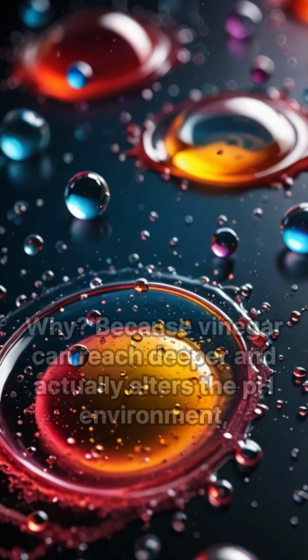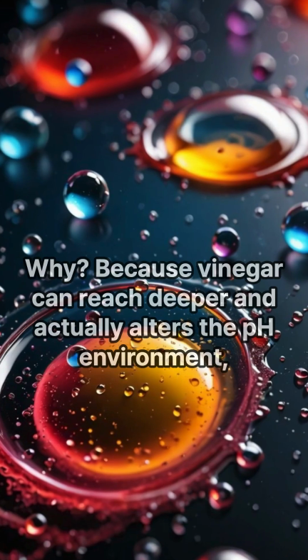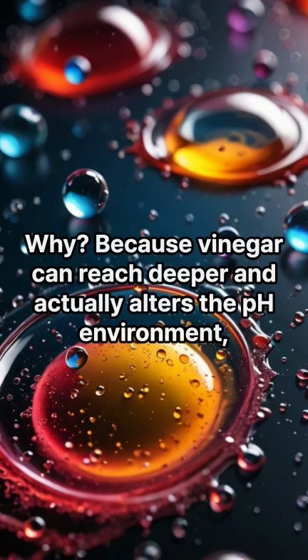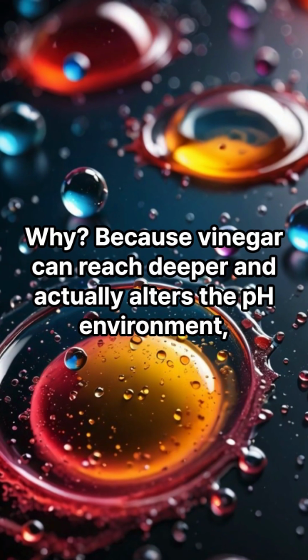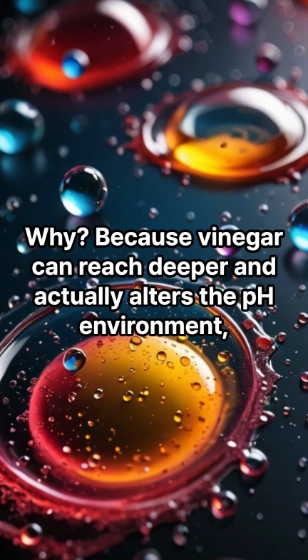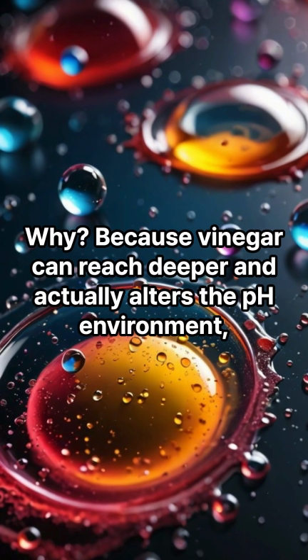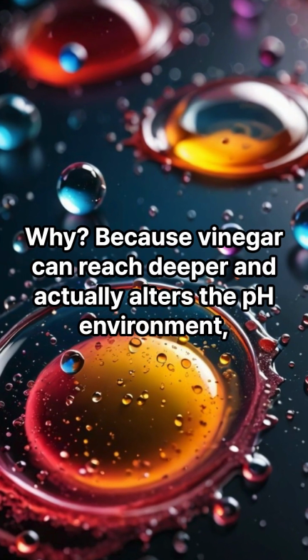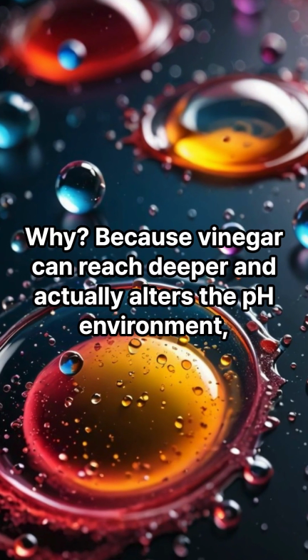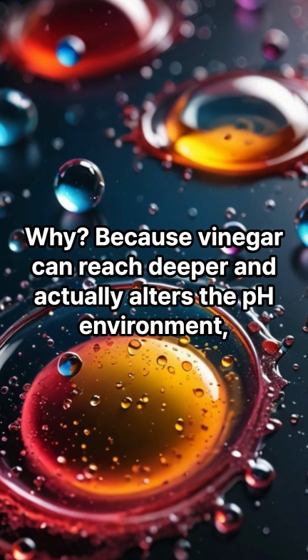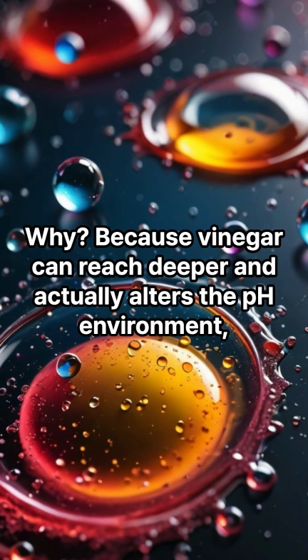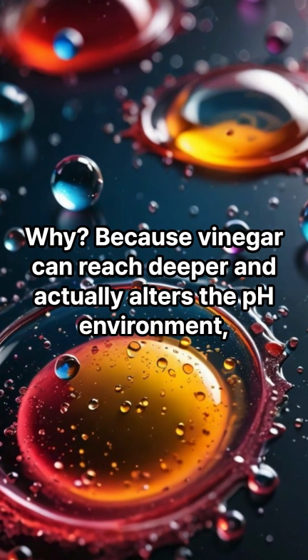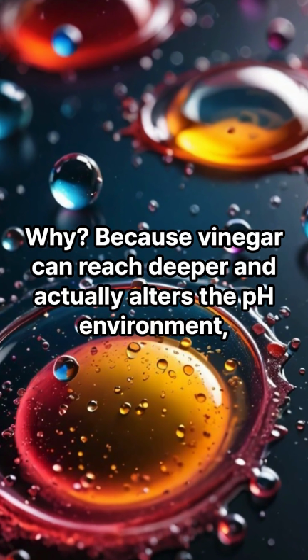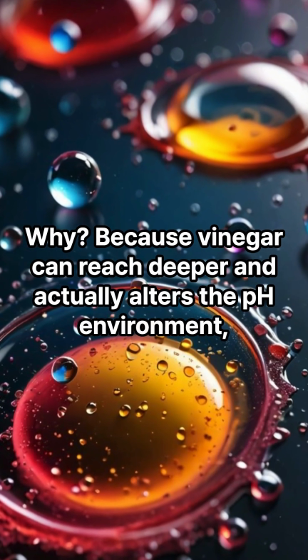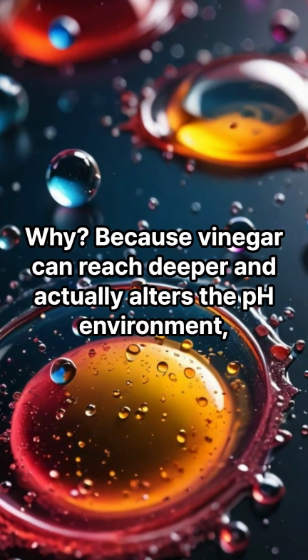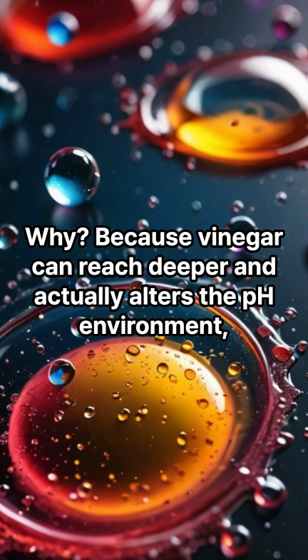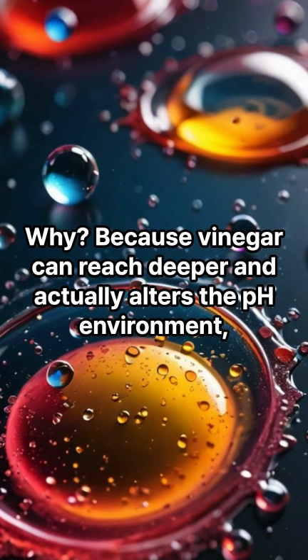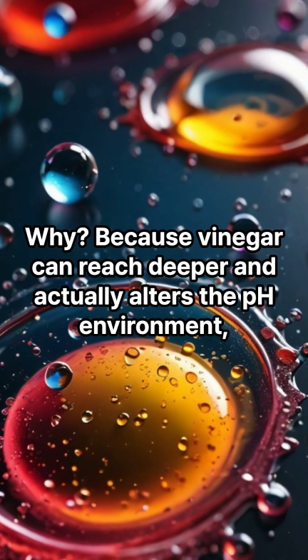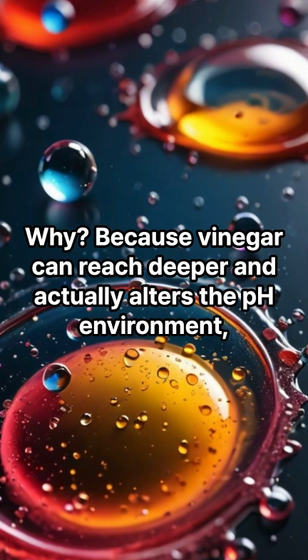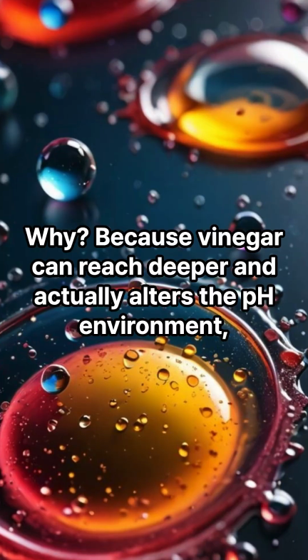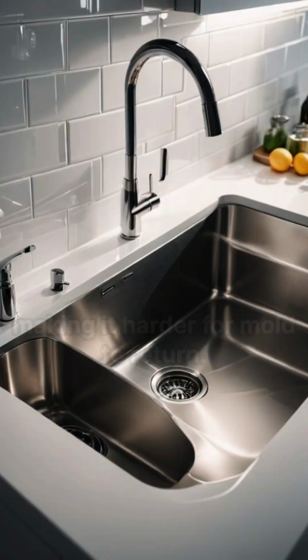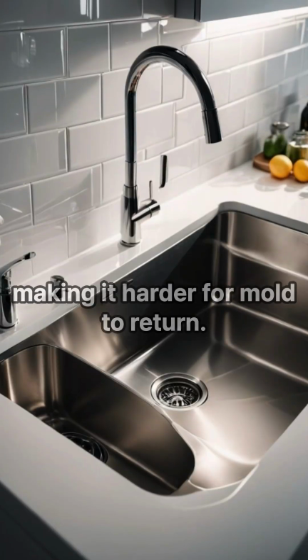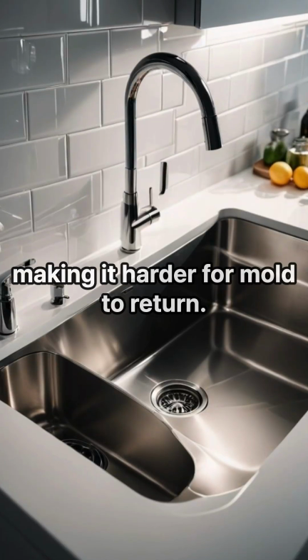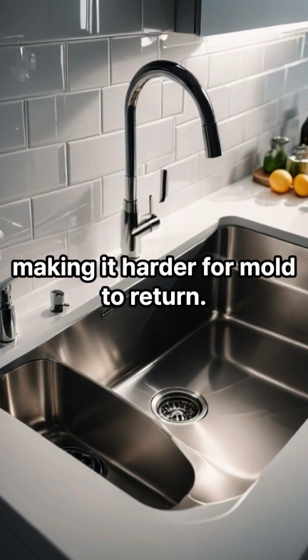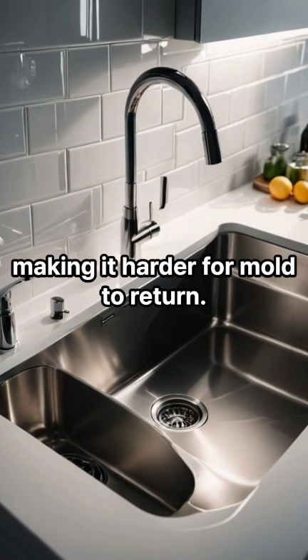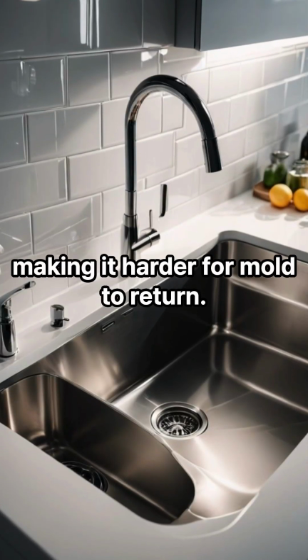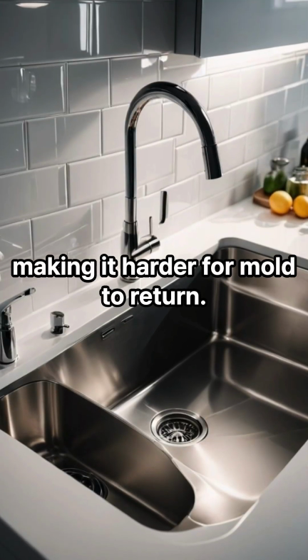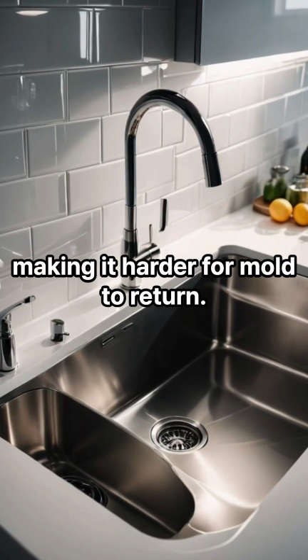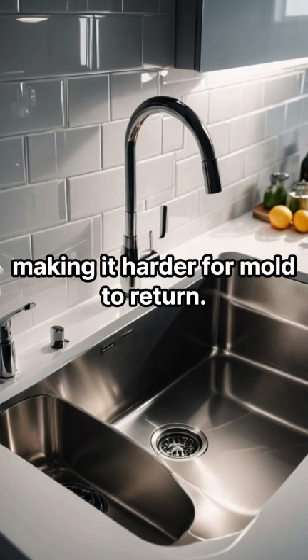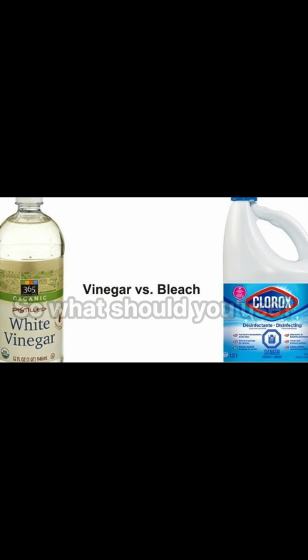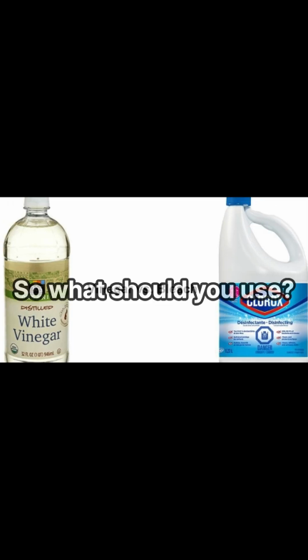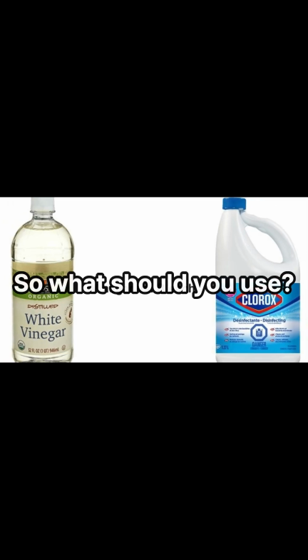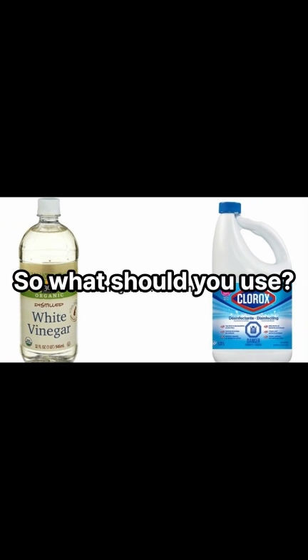Why? Because vinegar can reach deeper and actually alters the pH environment, making it harder for mold to return.